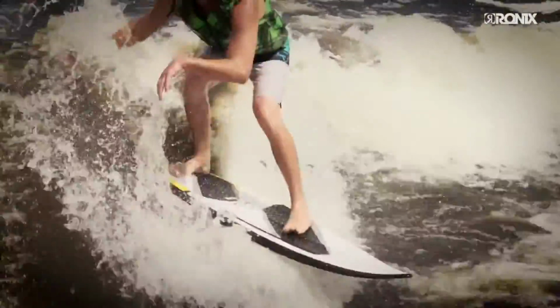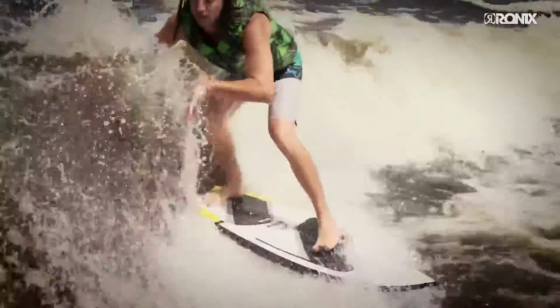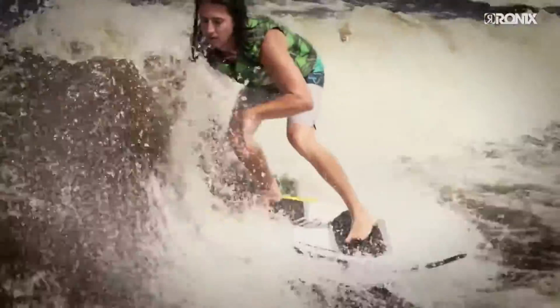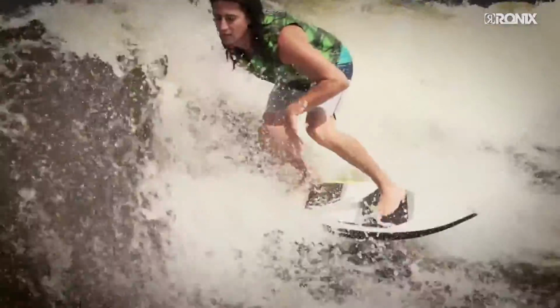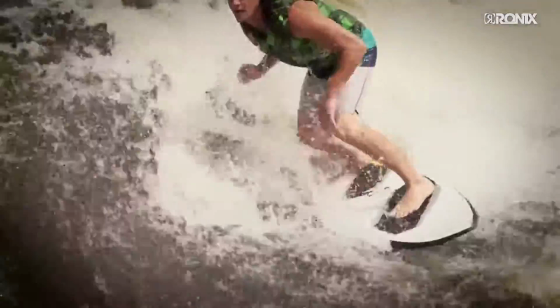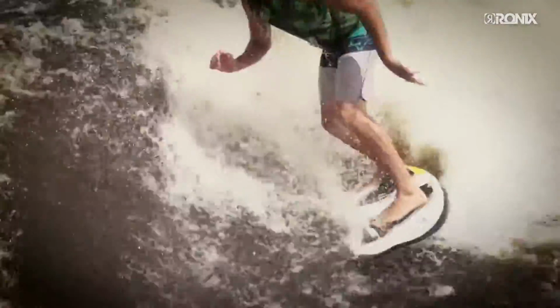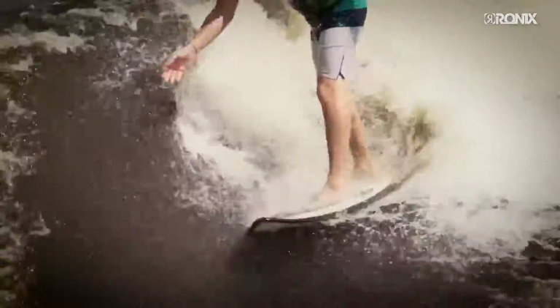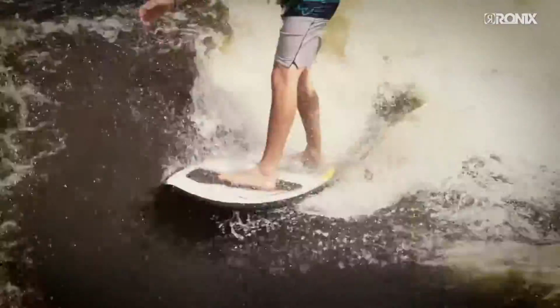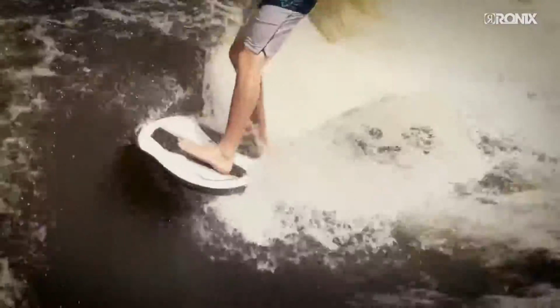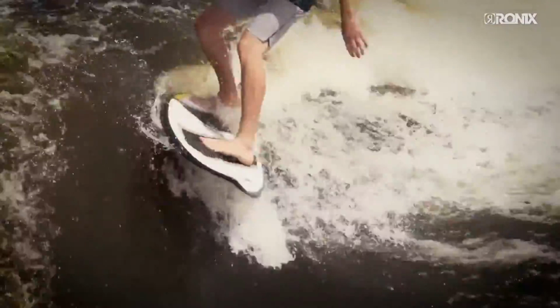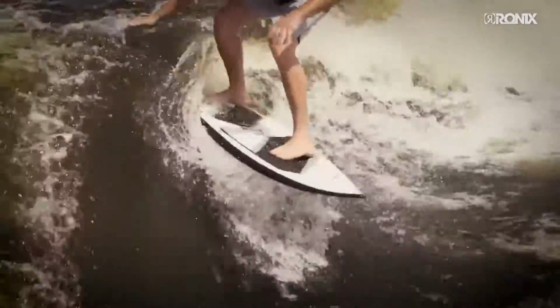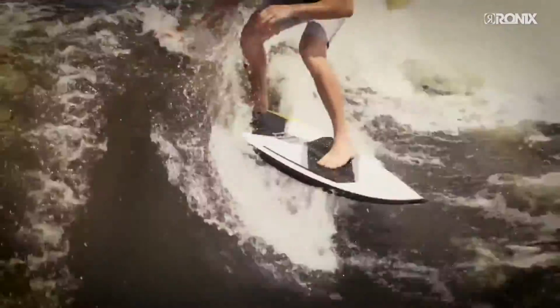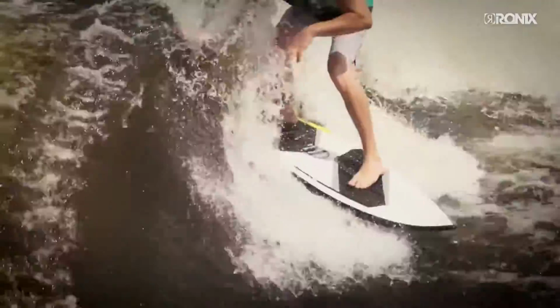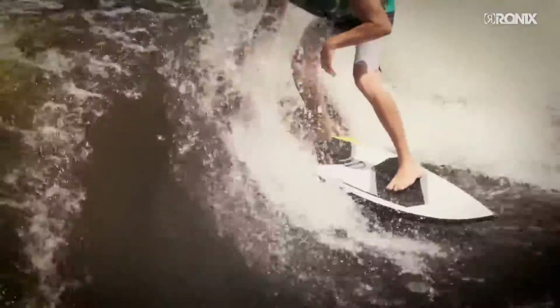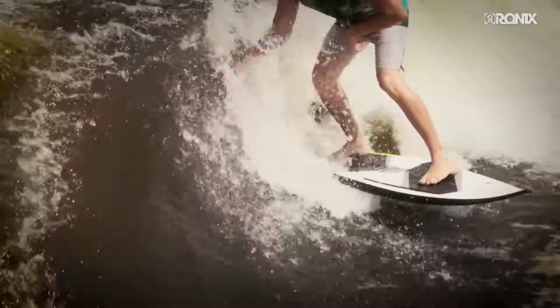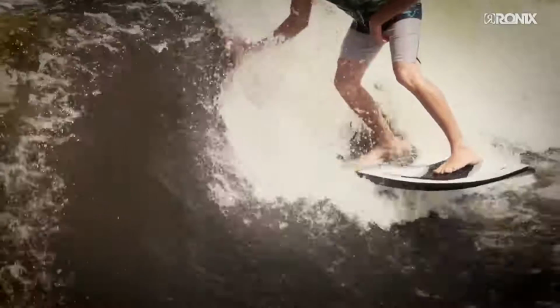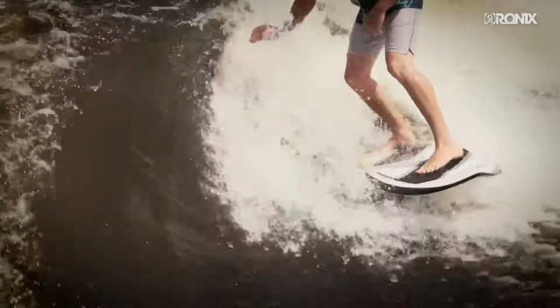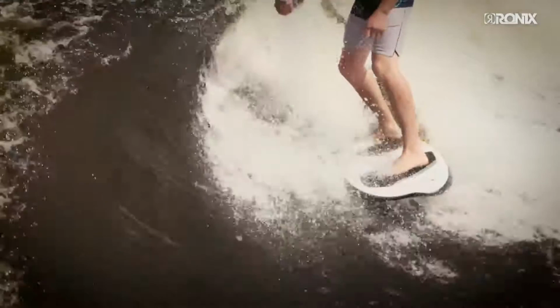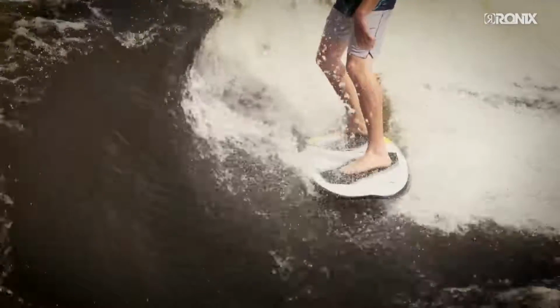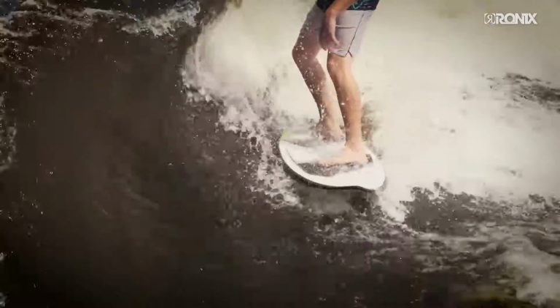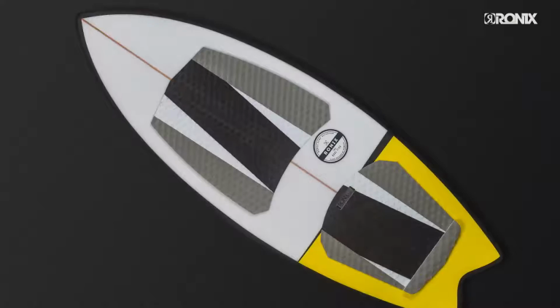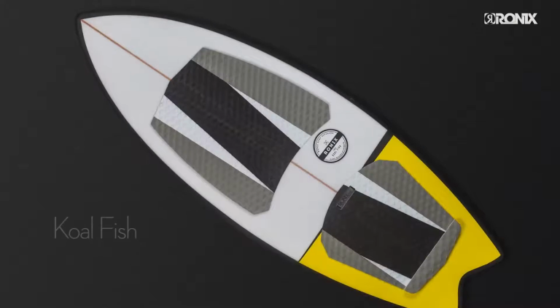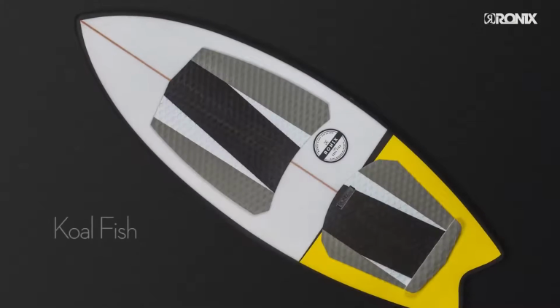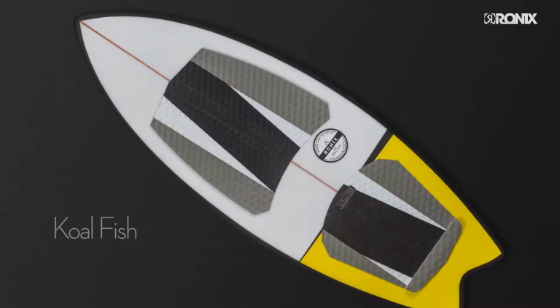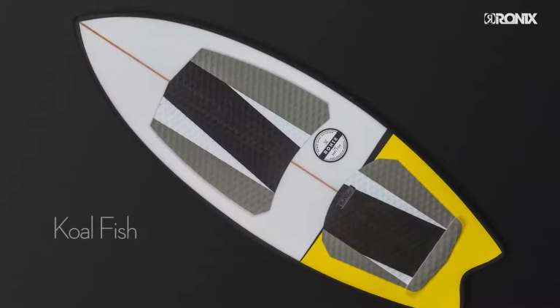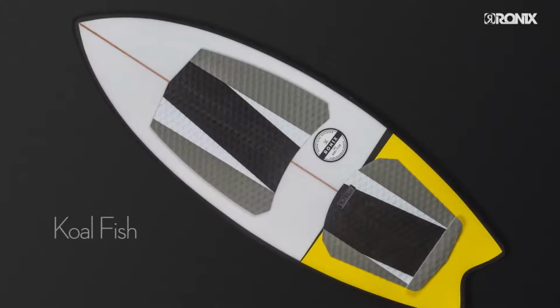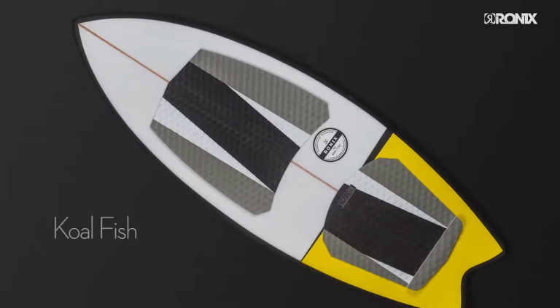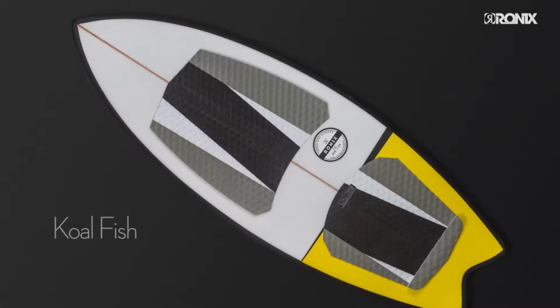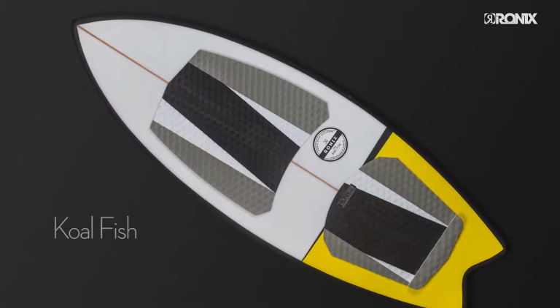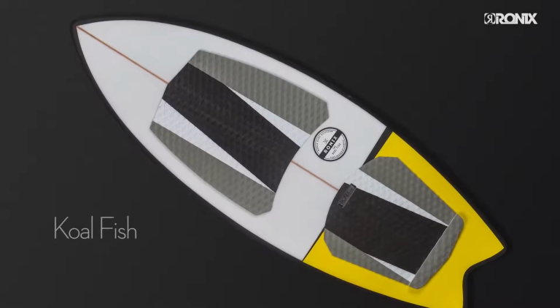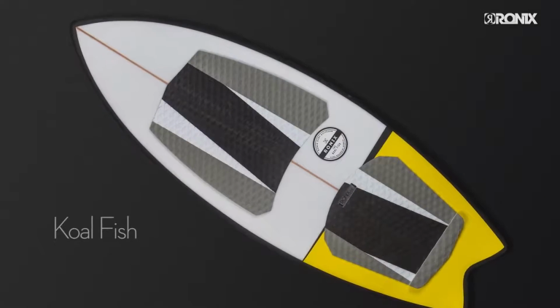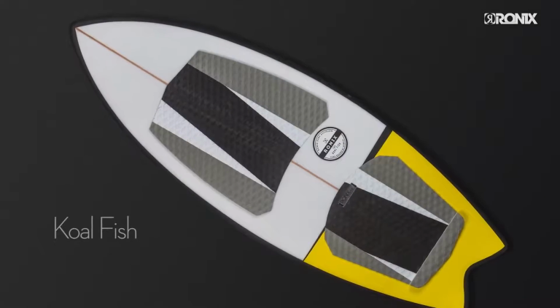A versatile swallowtail design for toes-in-the-nose stability, frontside airs off the lip performance, and big cutbacks on the wake.